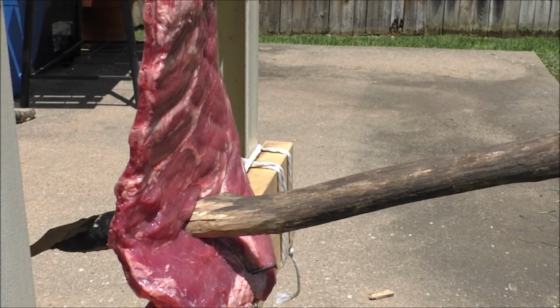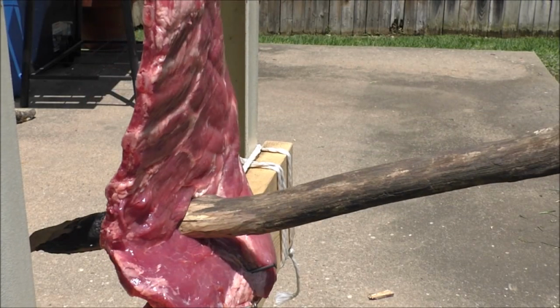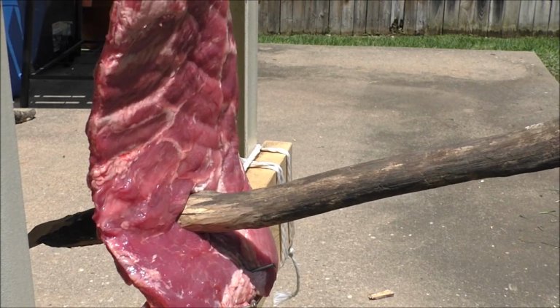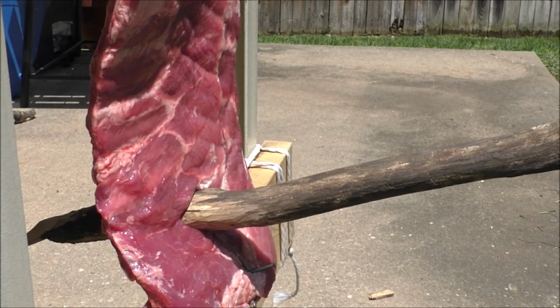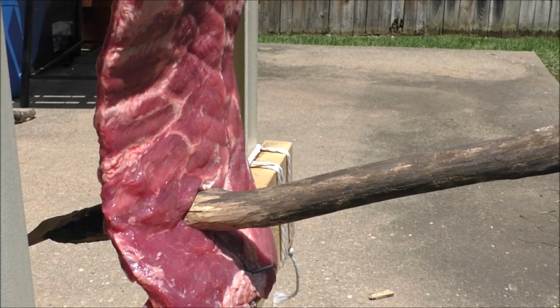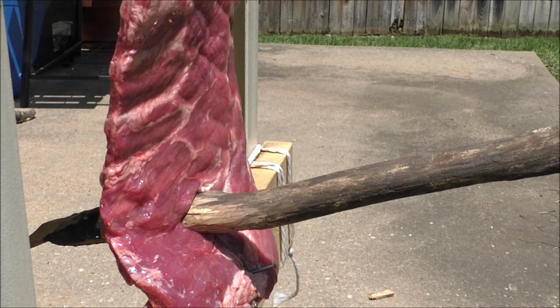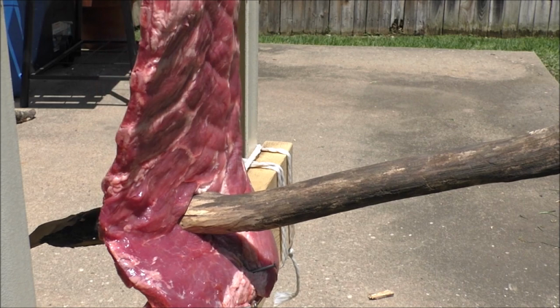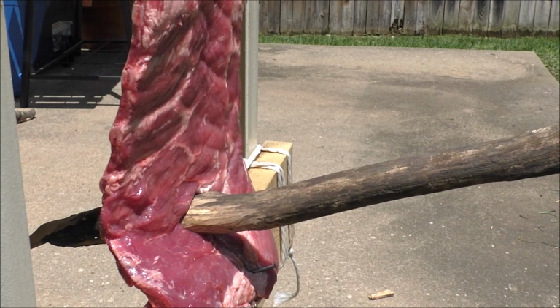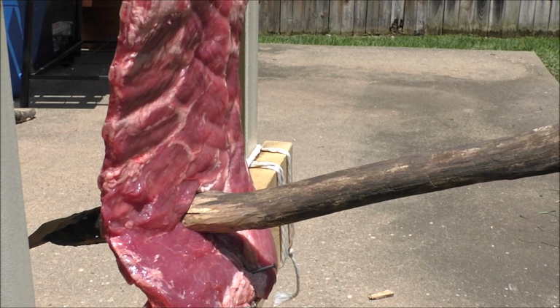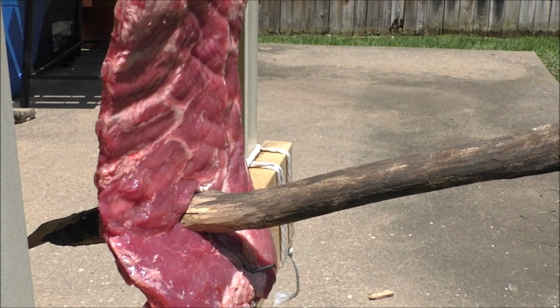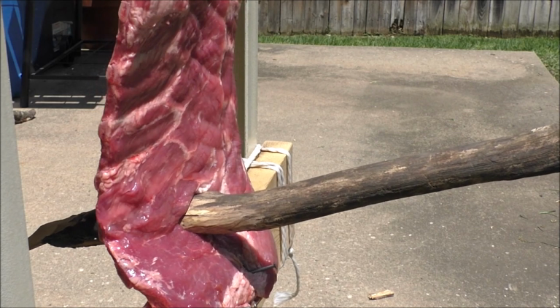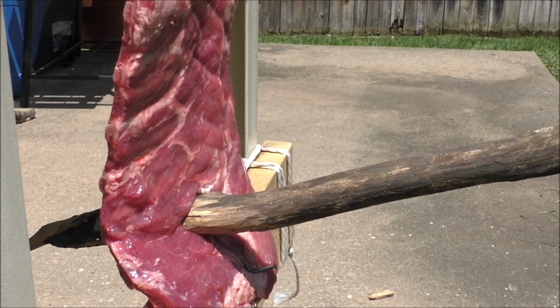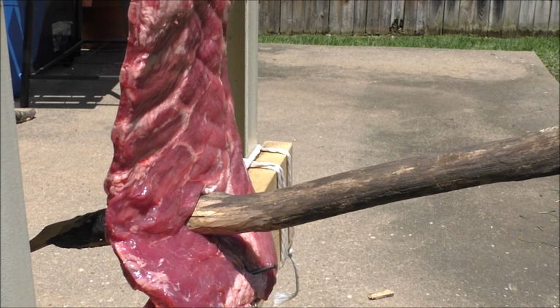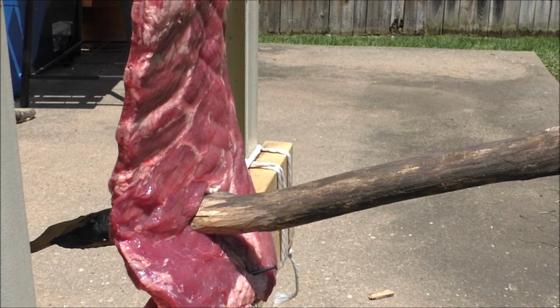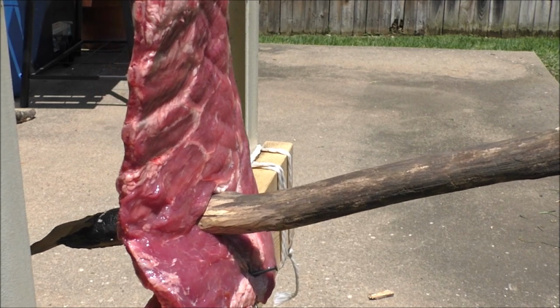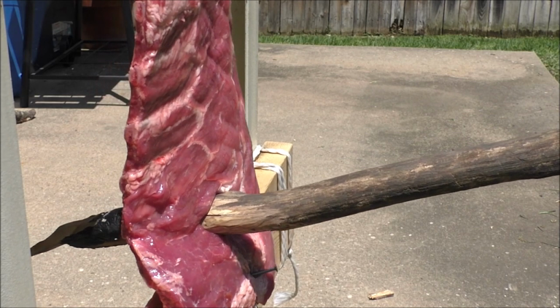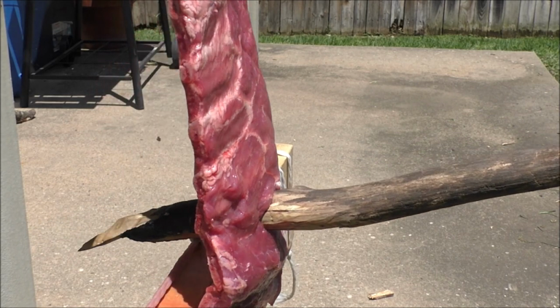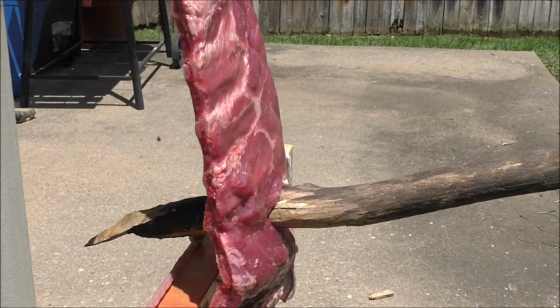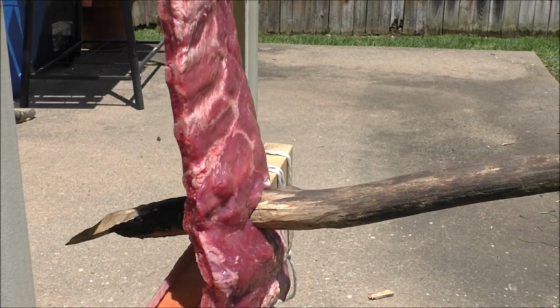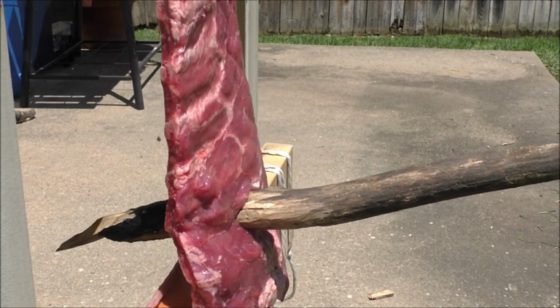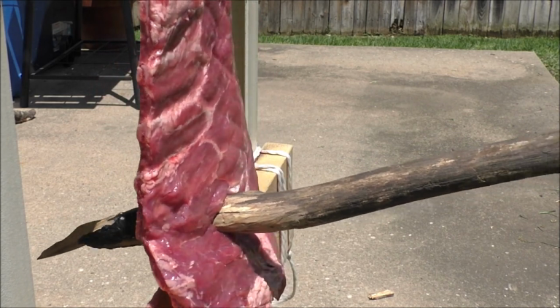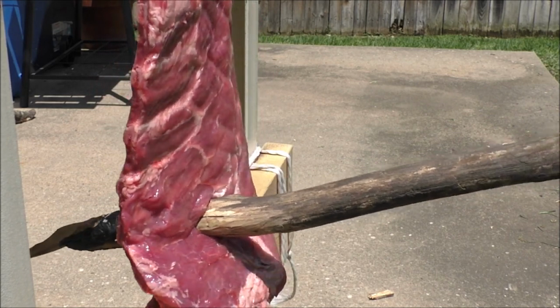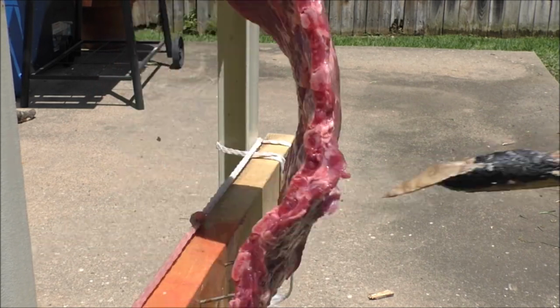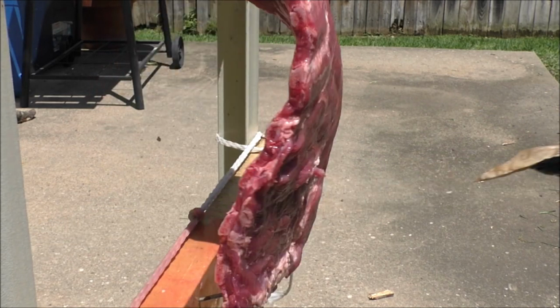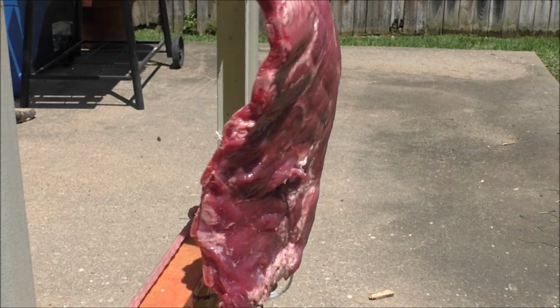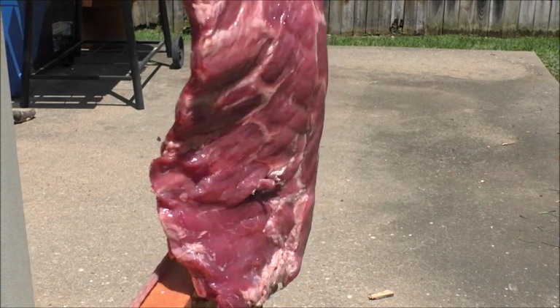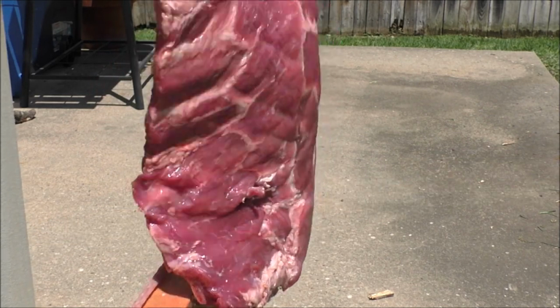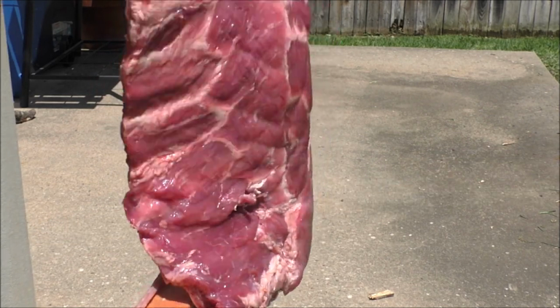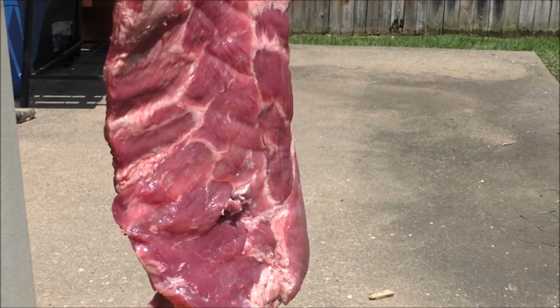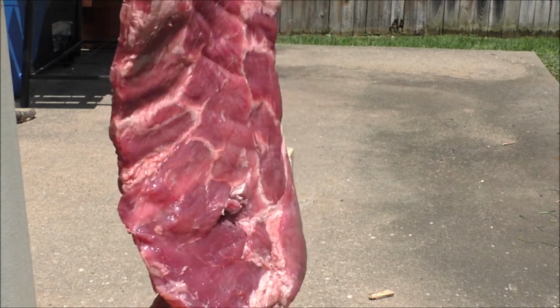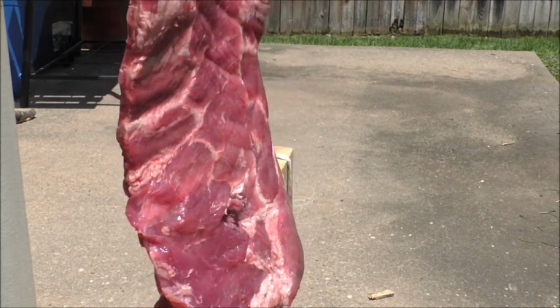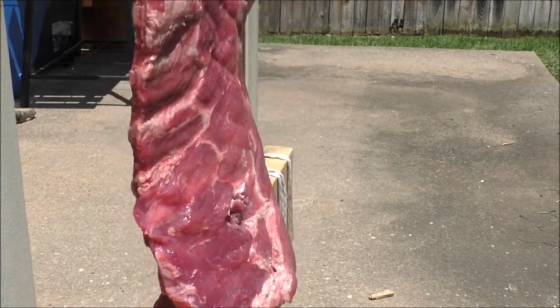Spear passed between the ribs, deeply penetrating. This would definitely be lethal.